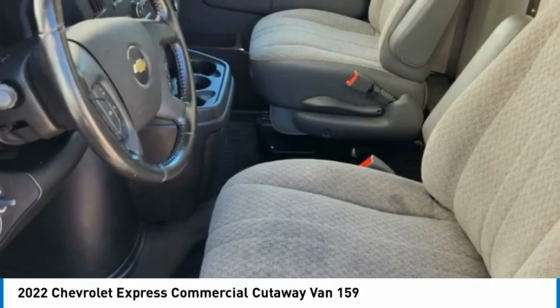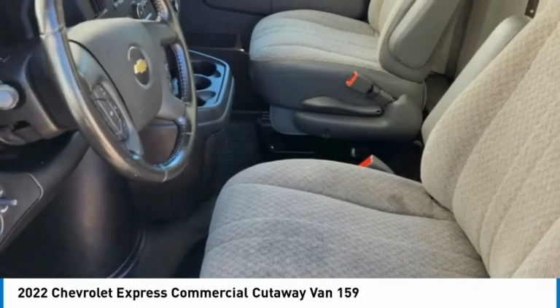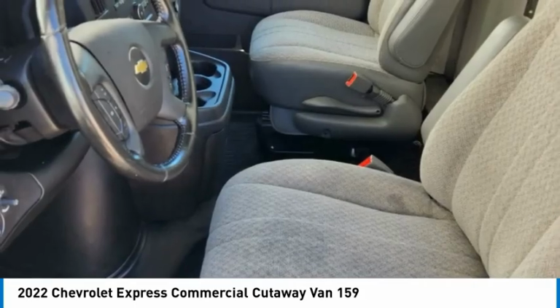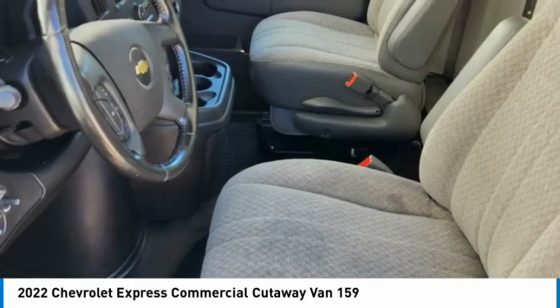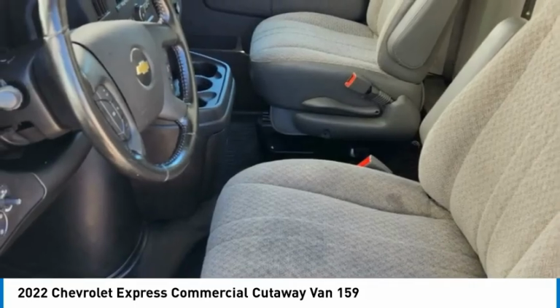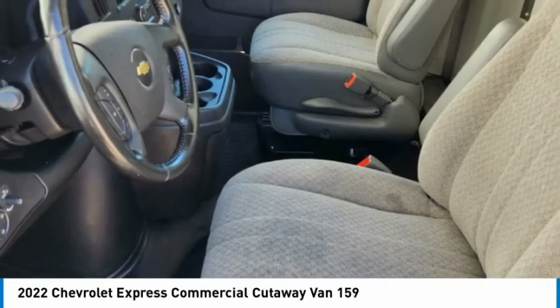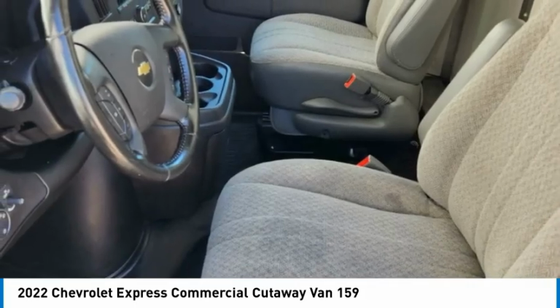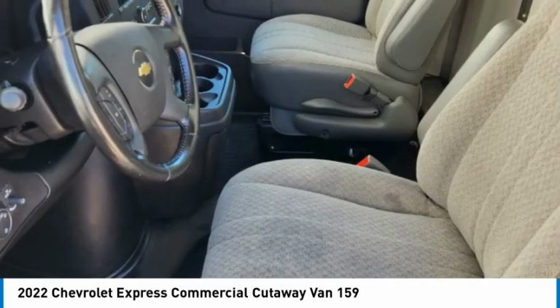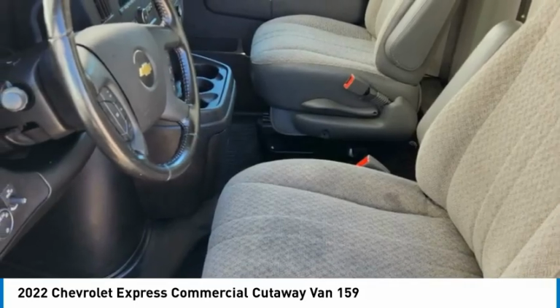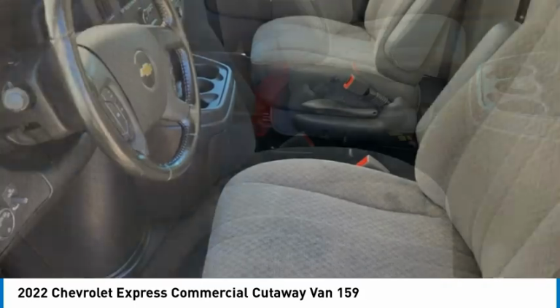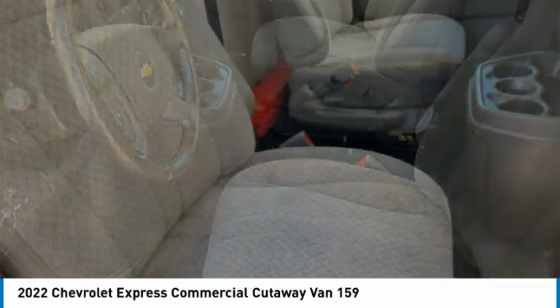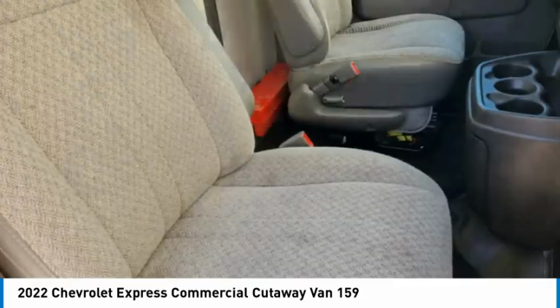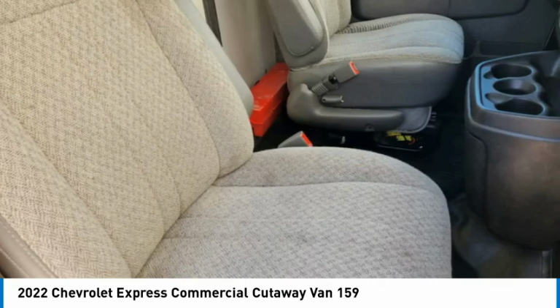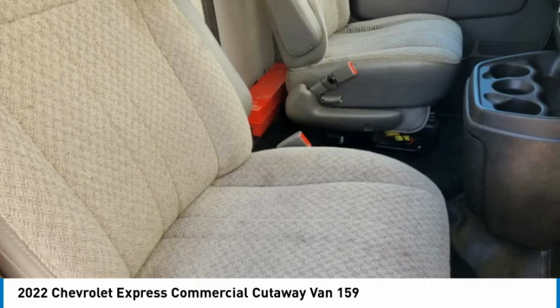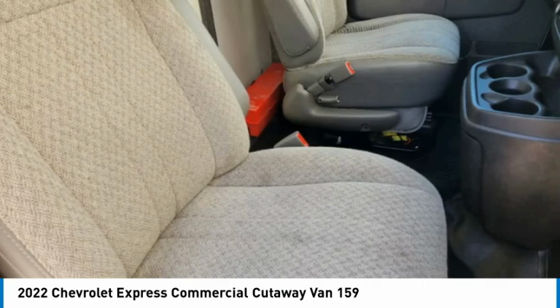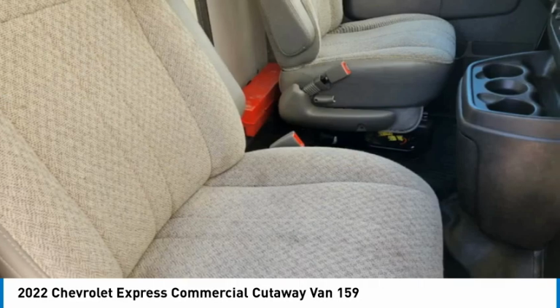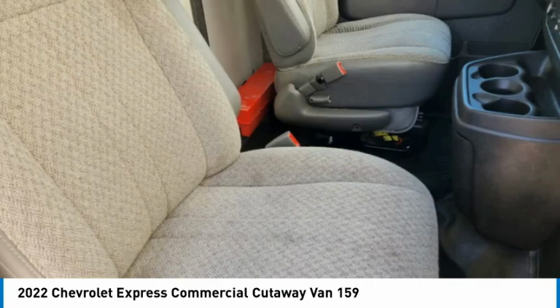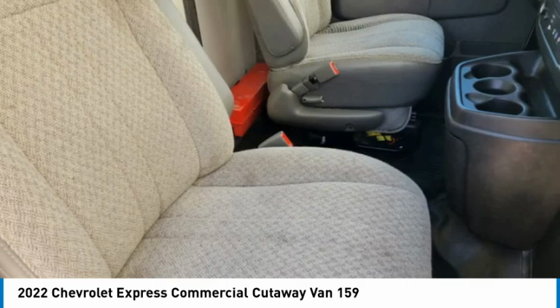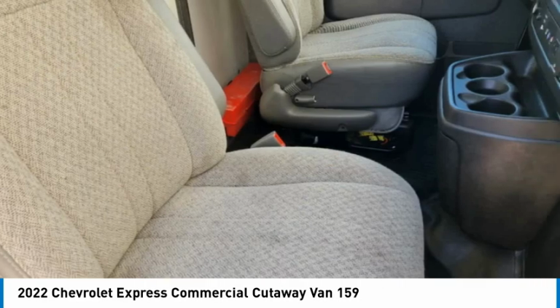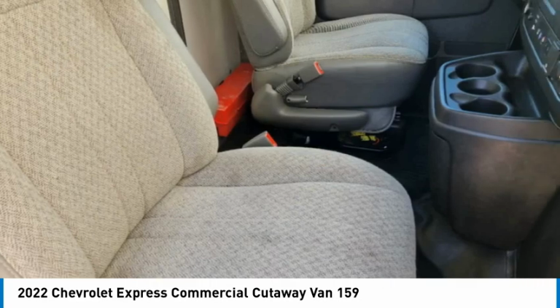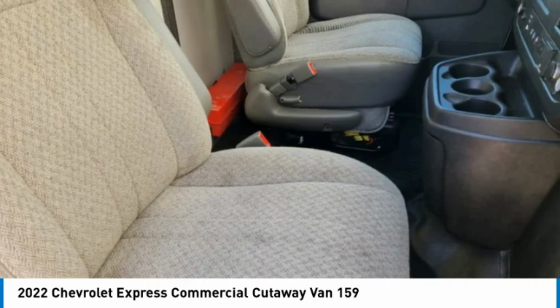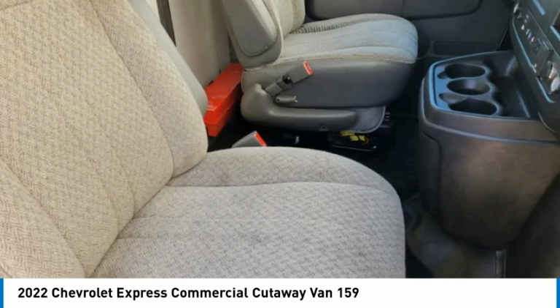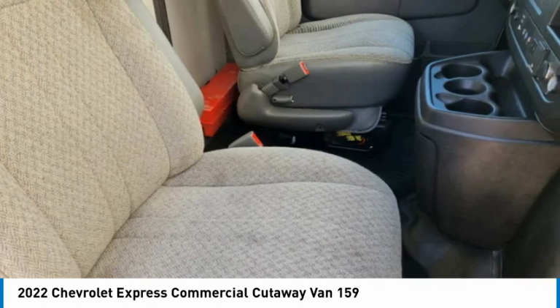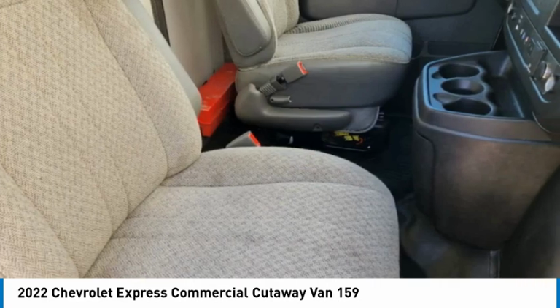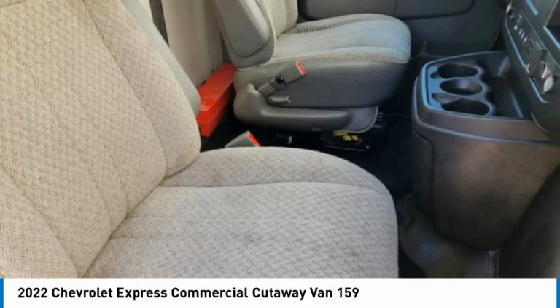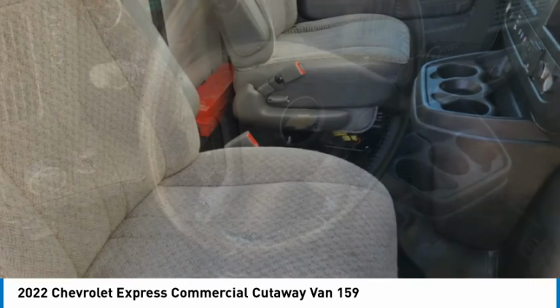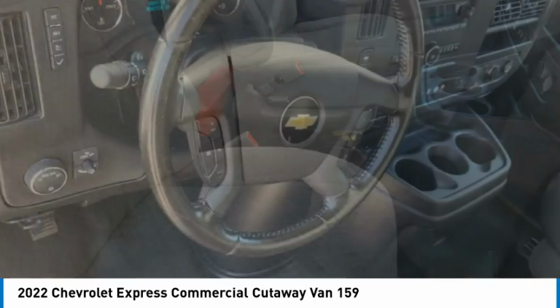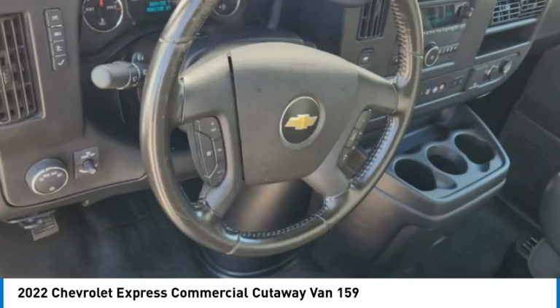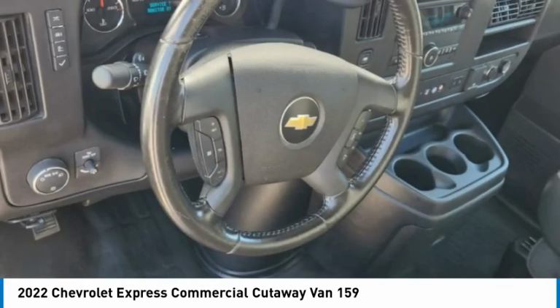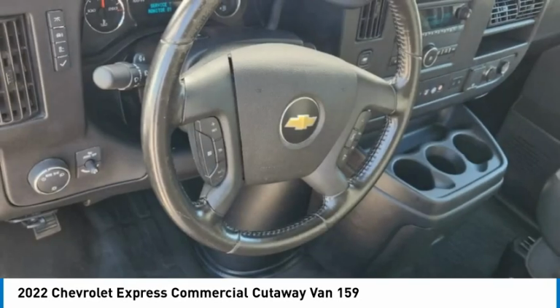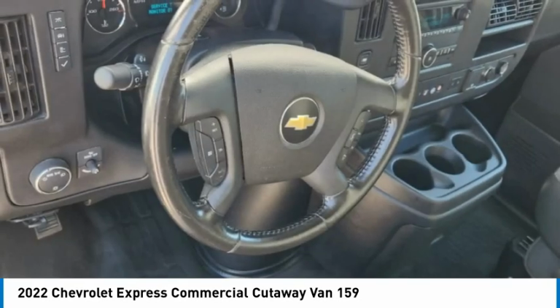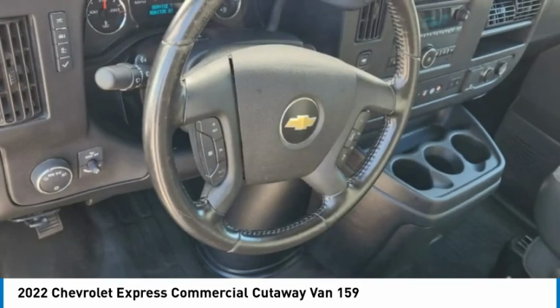Four-wheel disc brakes, traction control, backup camera. Come take a test drive today.